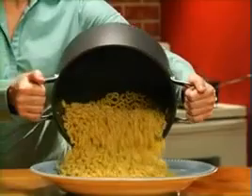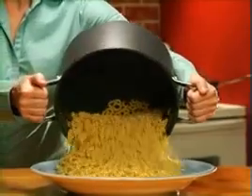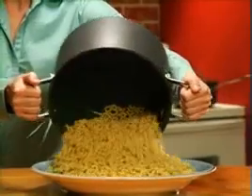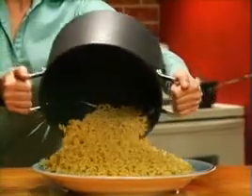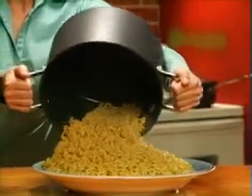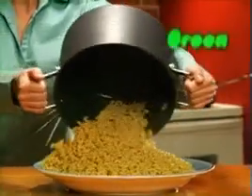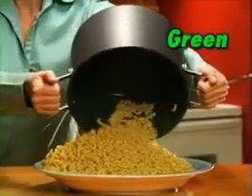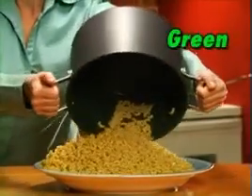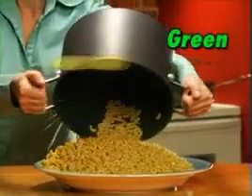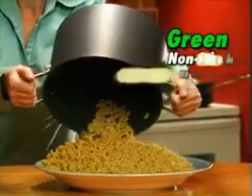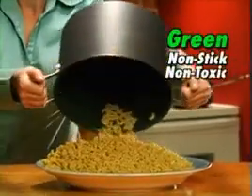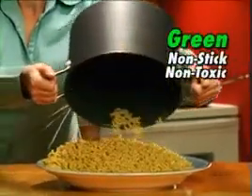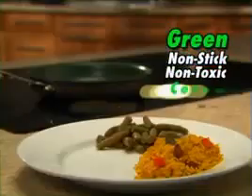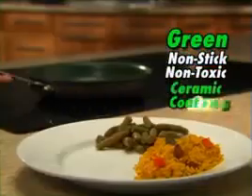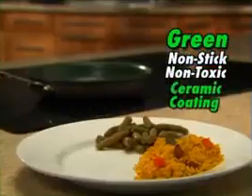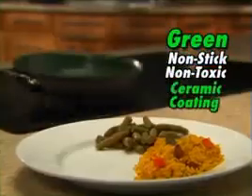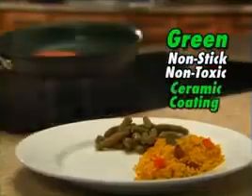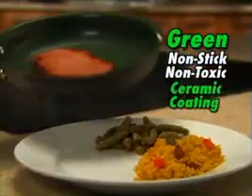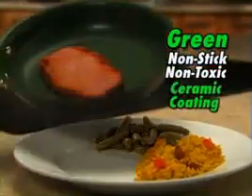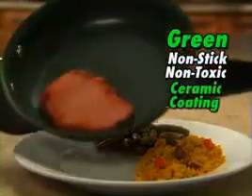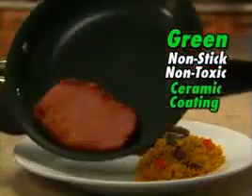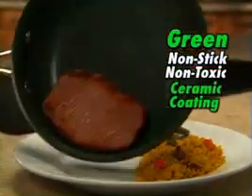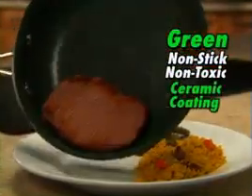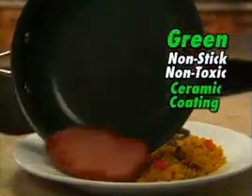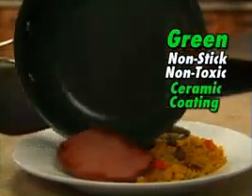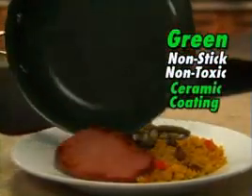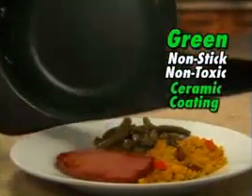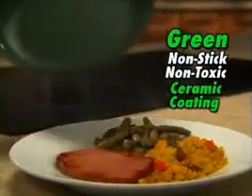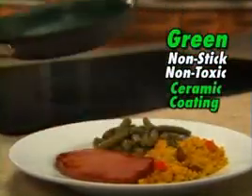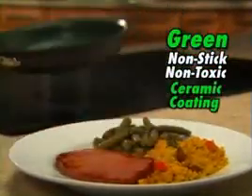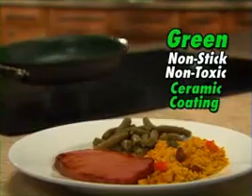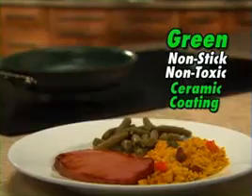Orgrenik is the amazing green, non-stick, non-toxic ceramic coating. There's nothing else like it.